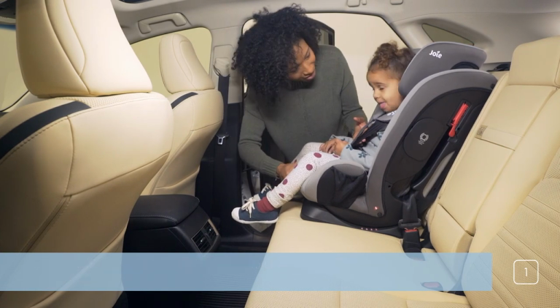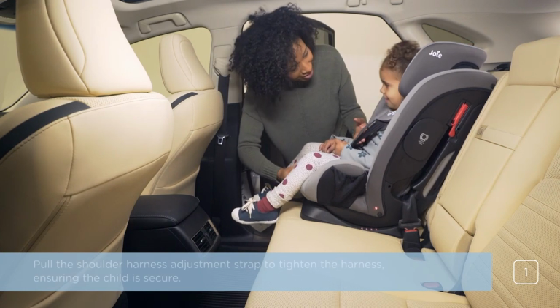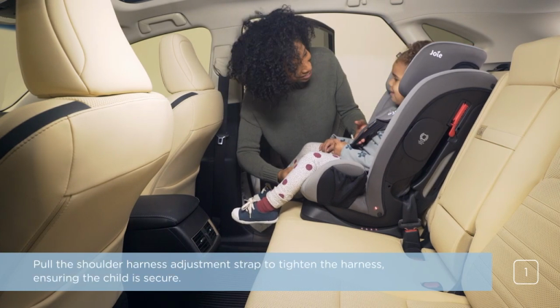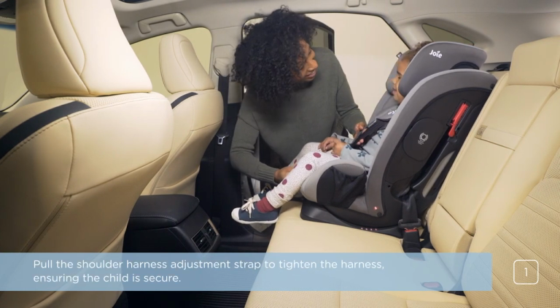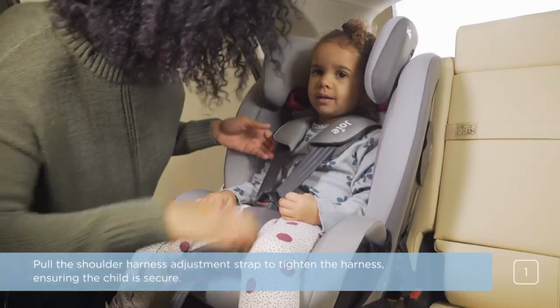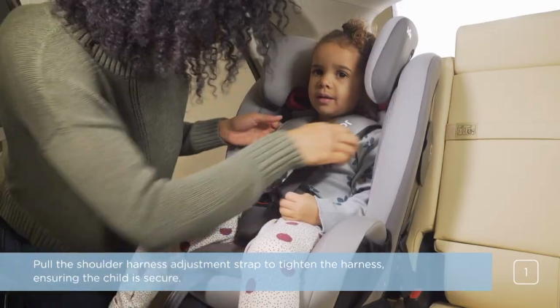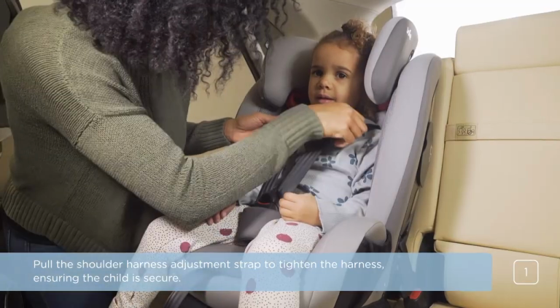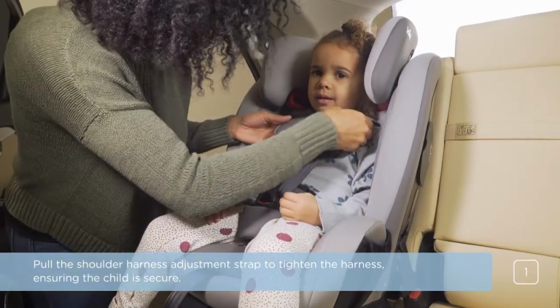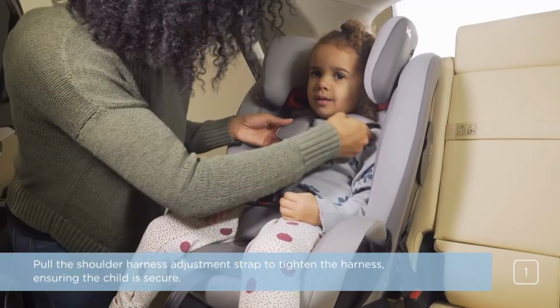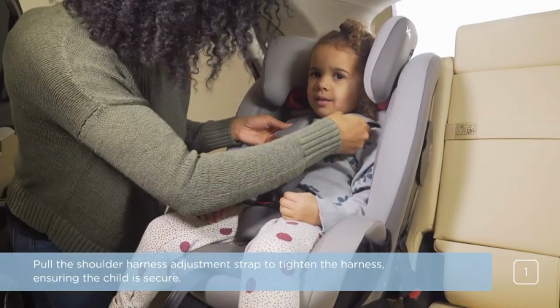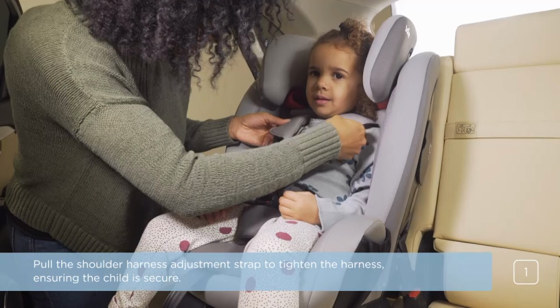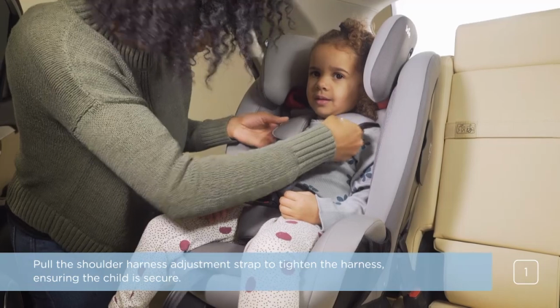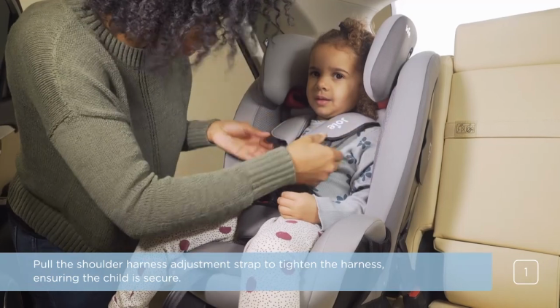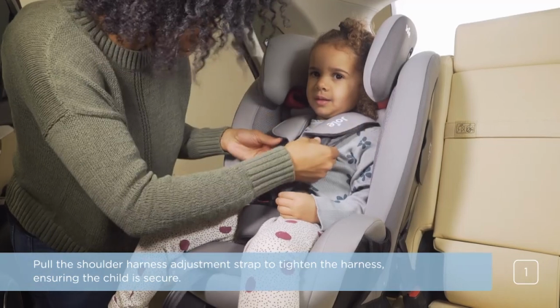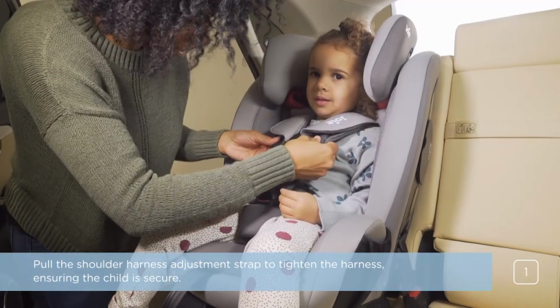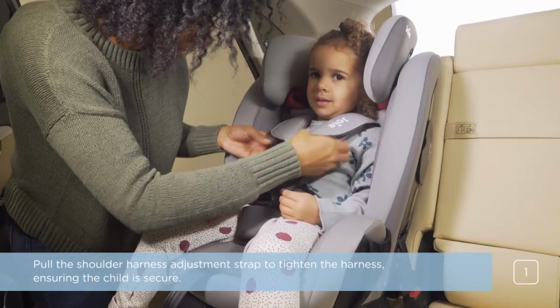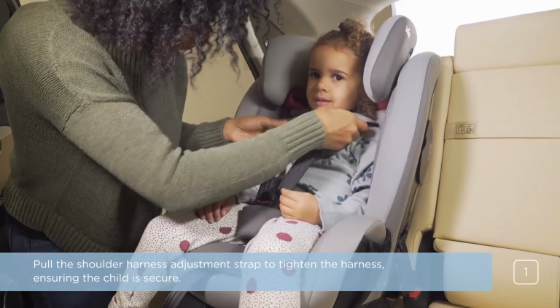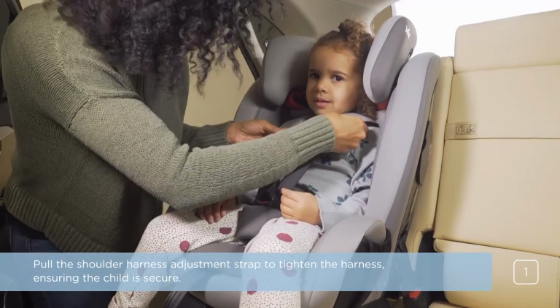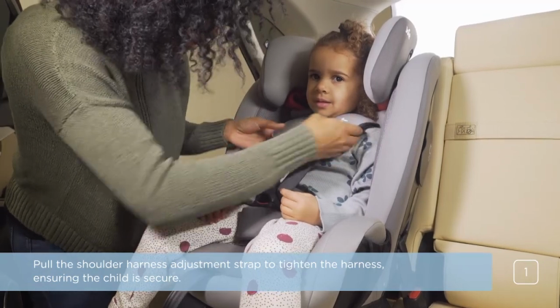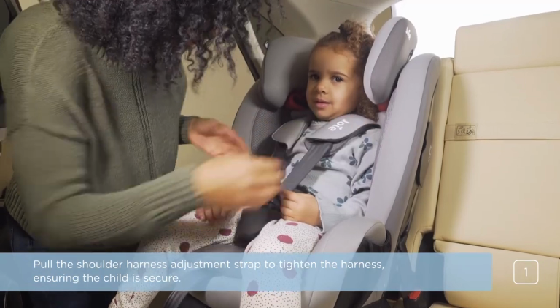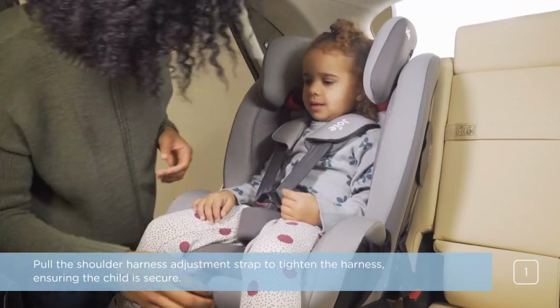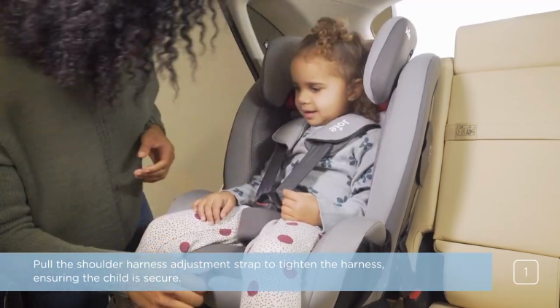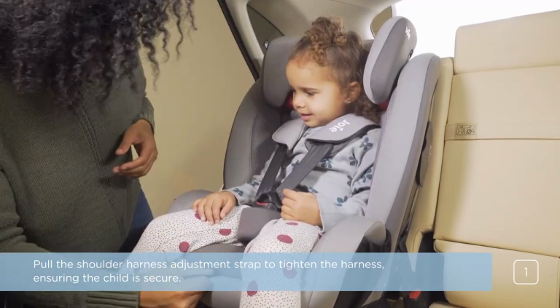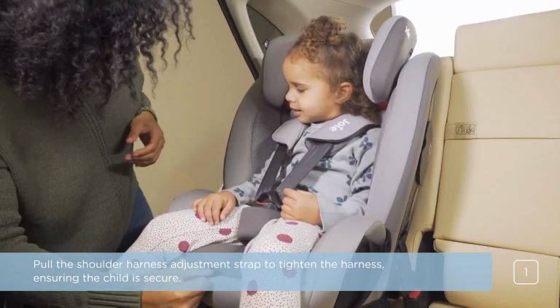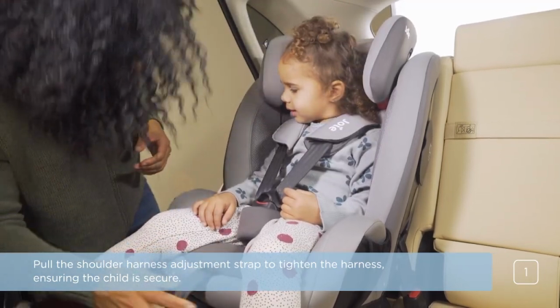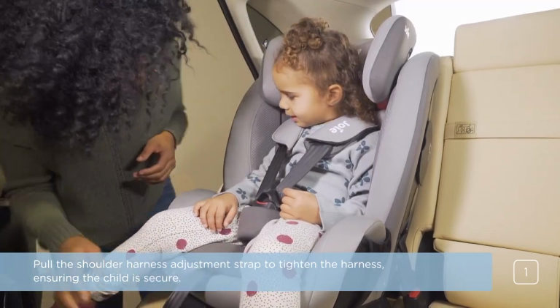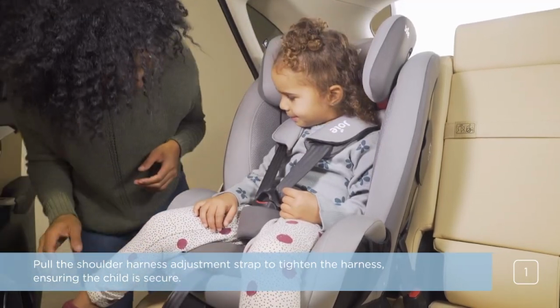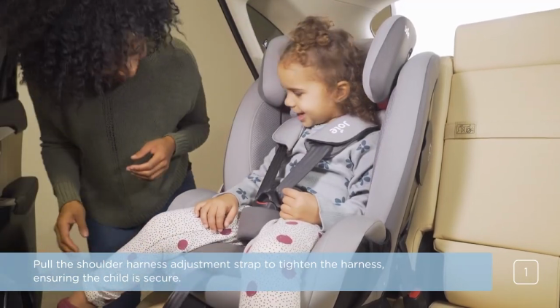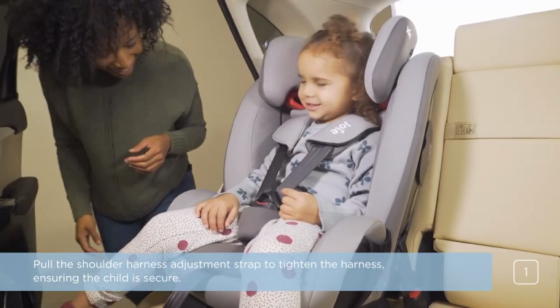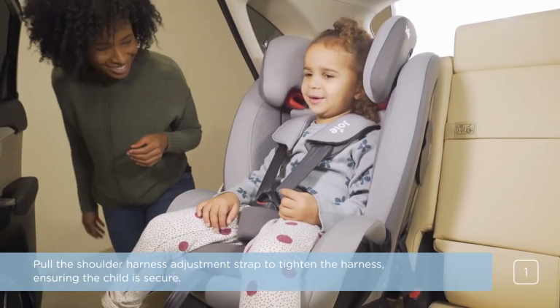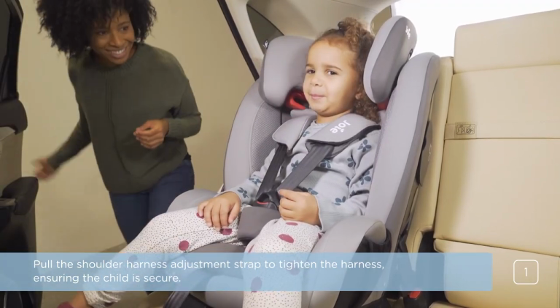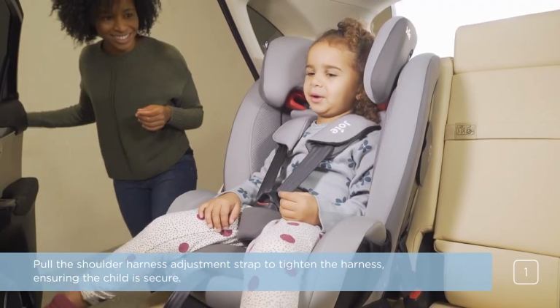Pull the shoulder harness adjustment strap to tighten the harness, ensuring the child is secure.